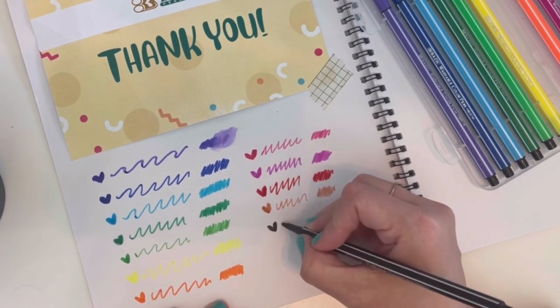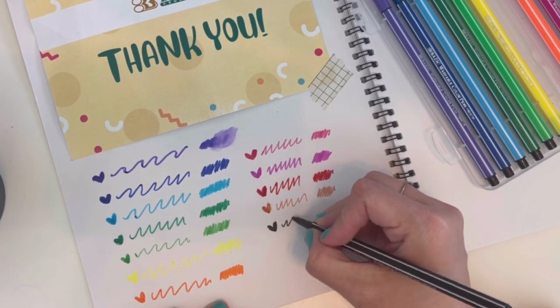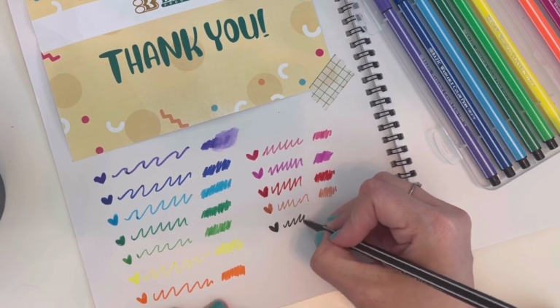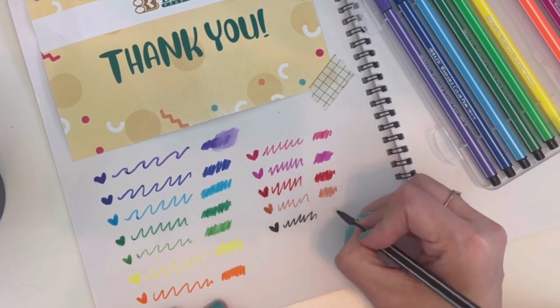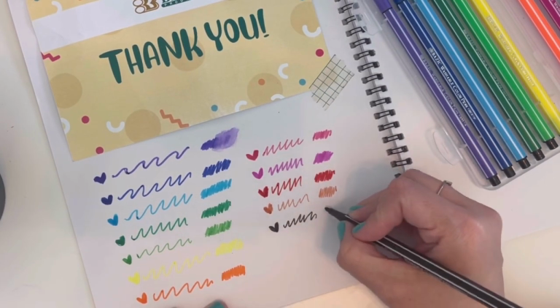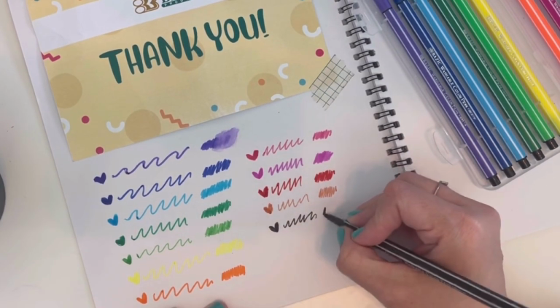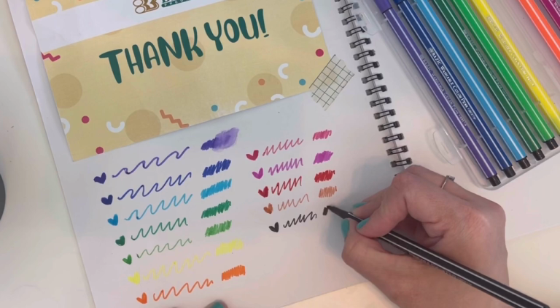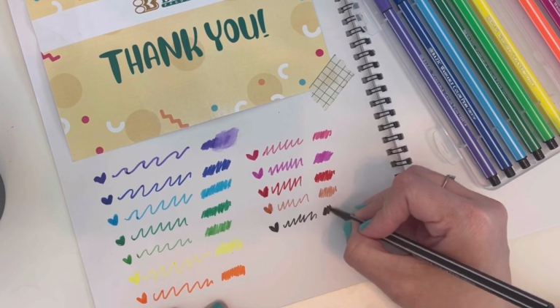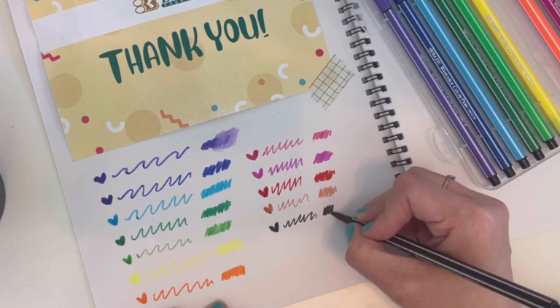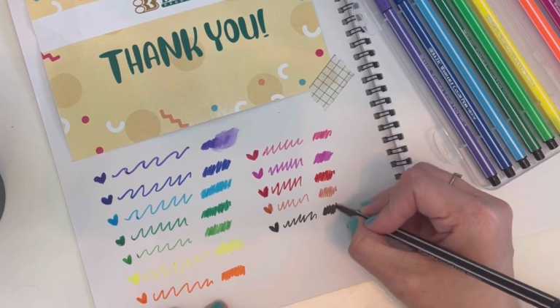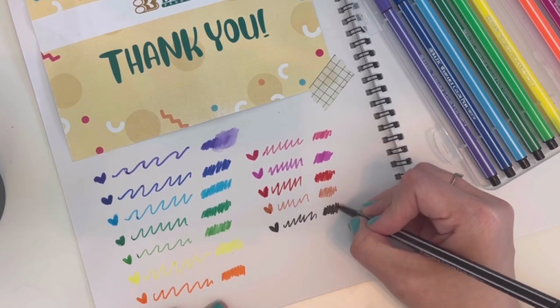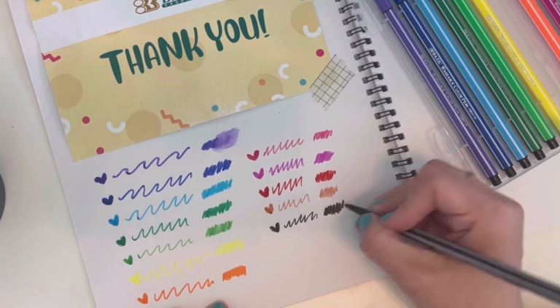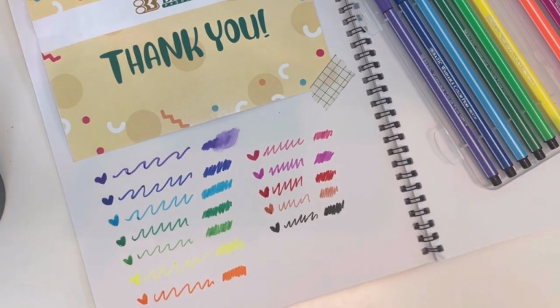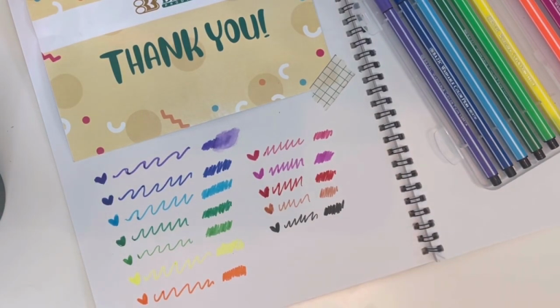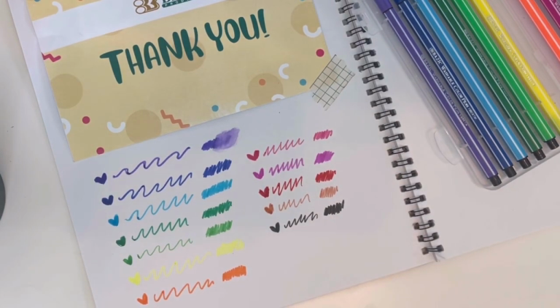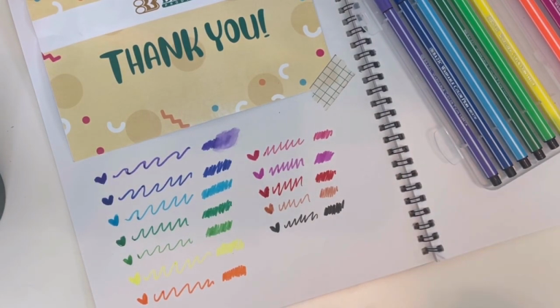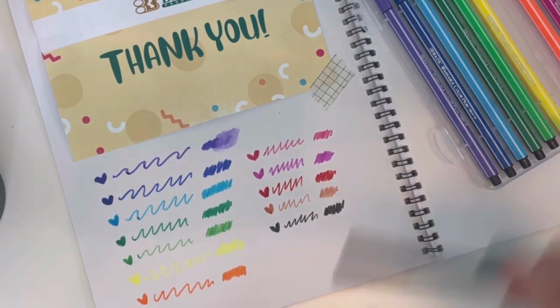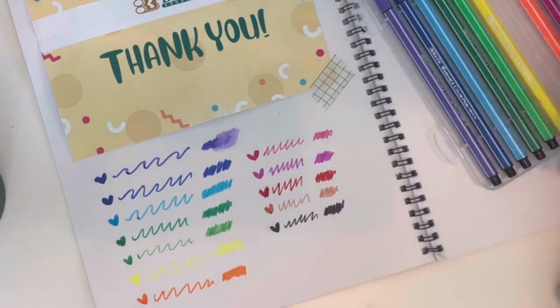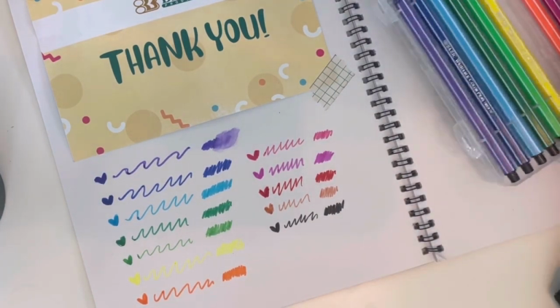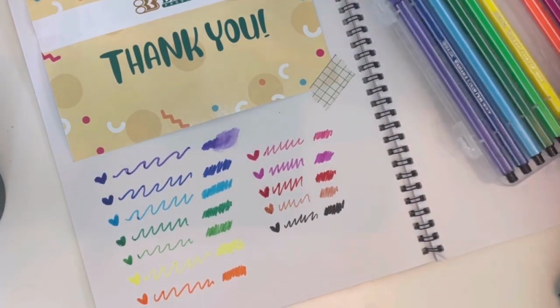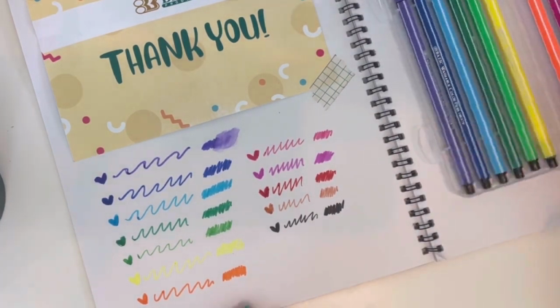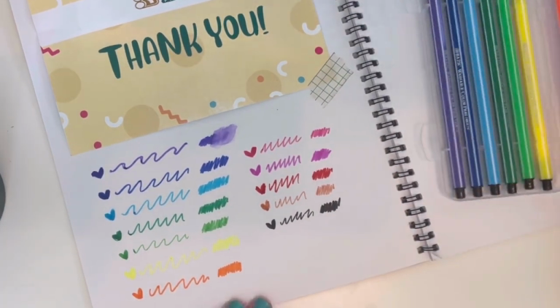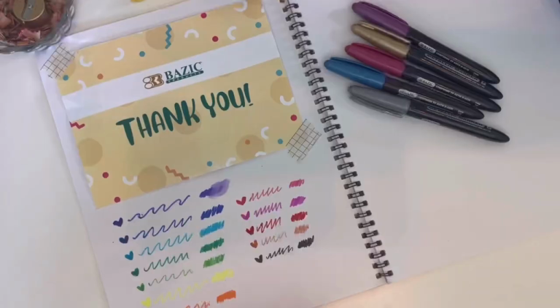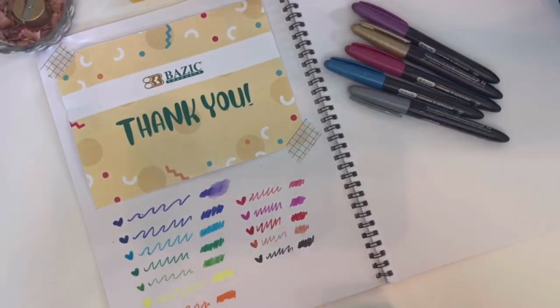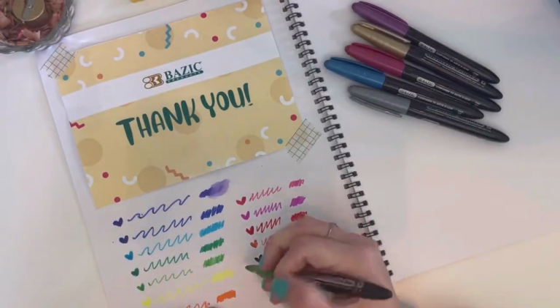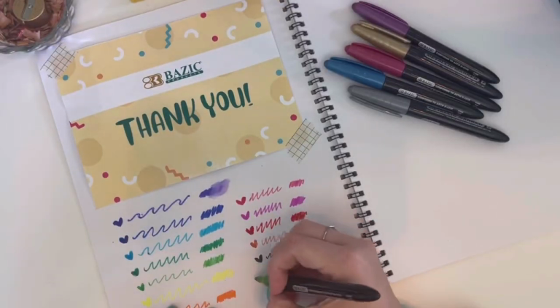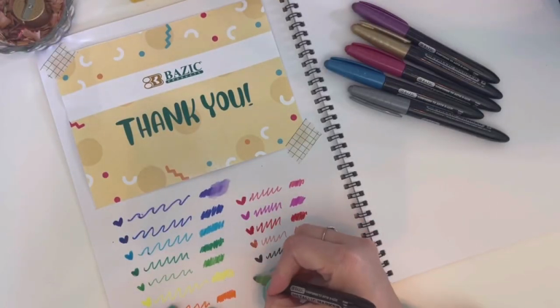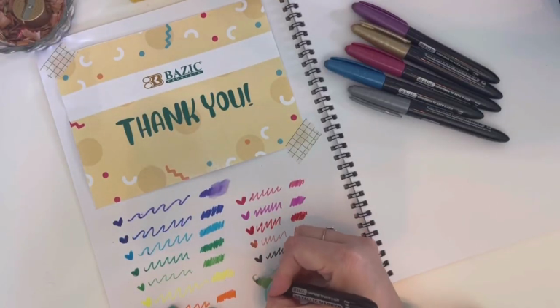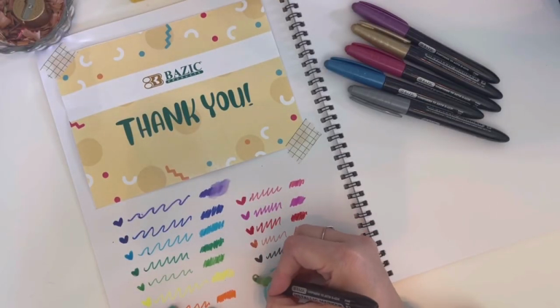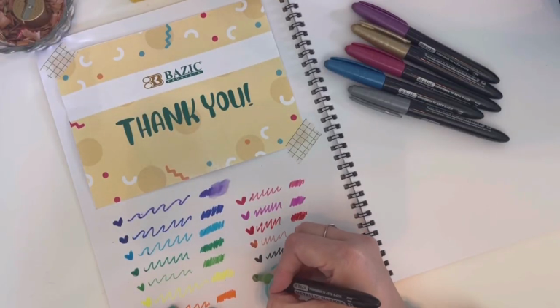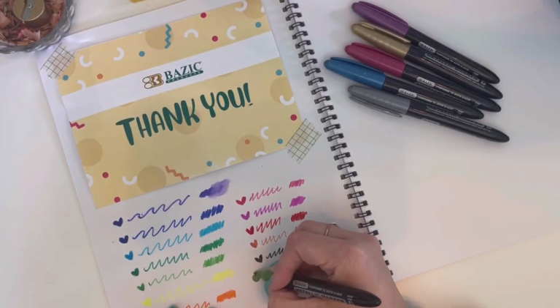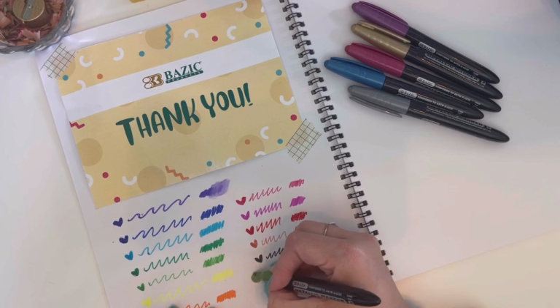For me, these would be perfect for bullet journaling and planning, especially if you have Hobonichi-type papers or Bristol-like papers that you get in certain sketchbooks. Speaking of sketchbooks, let's talk about this sketchbook.